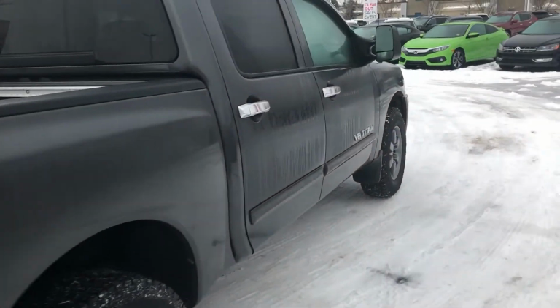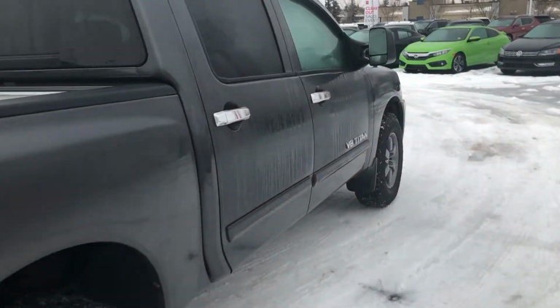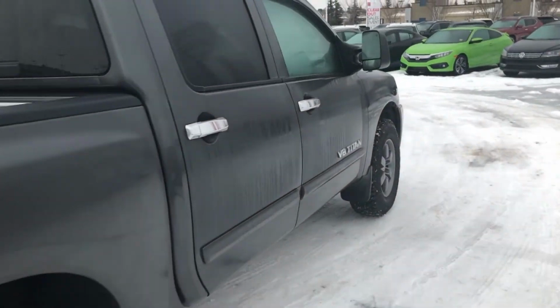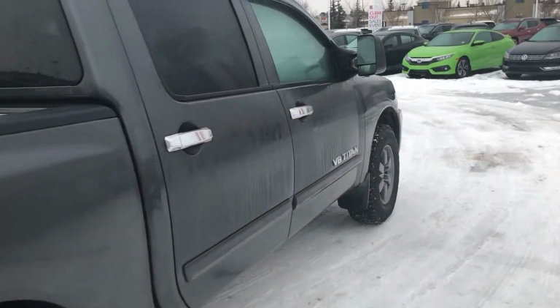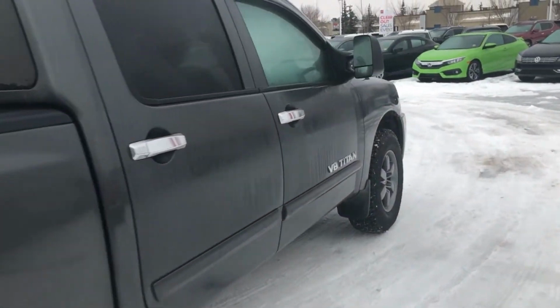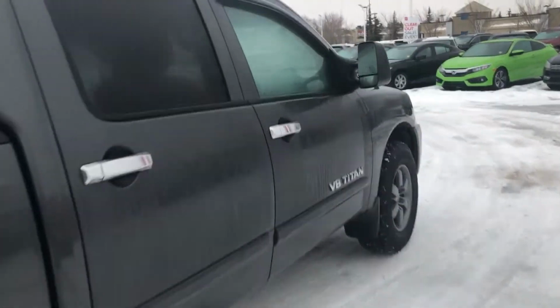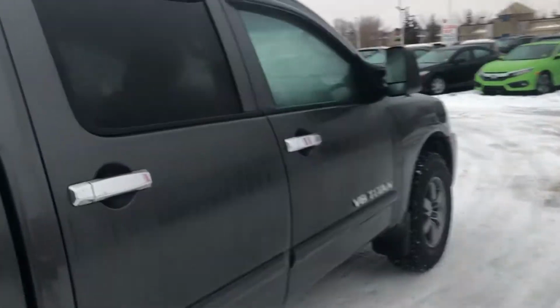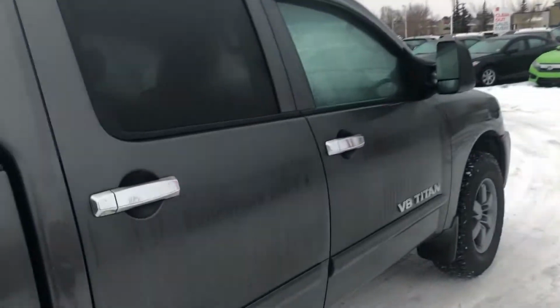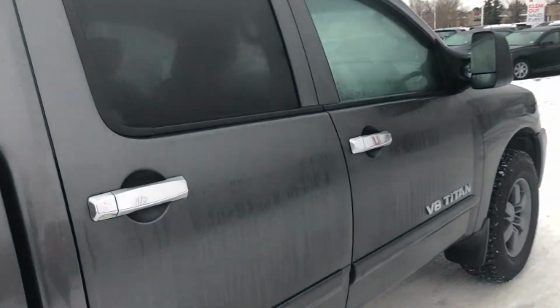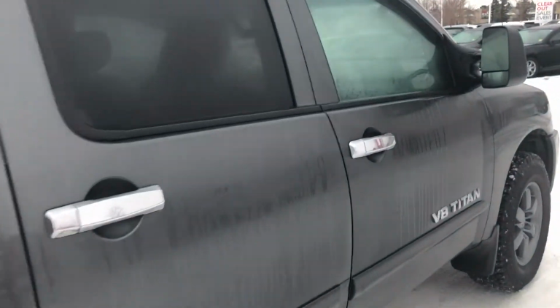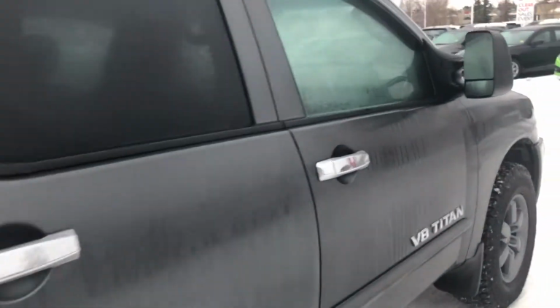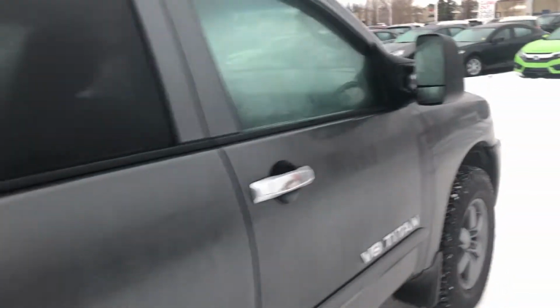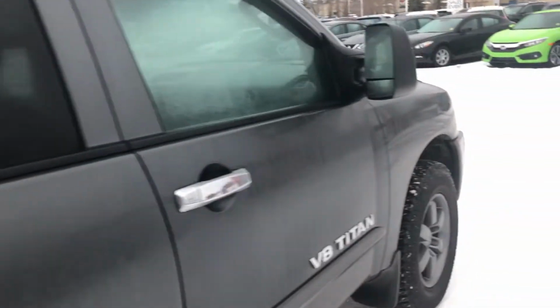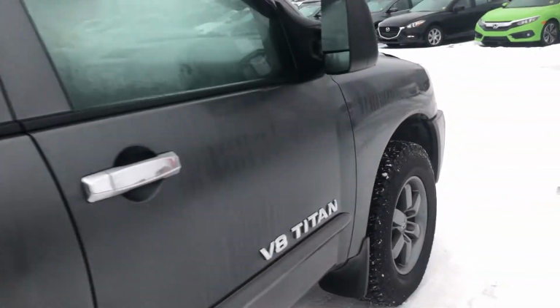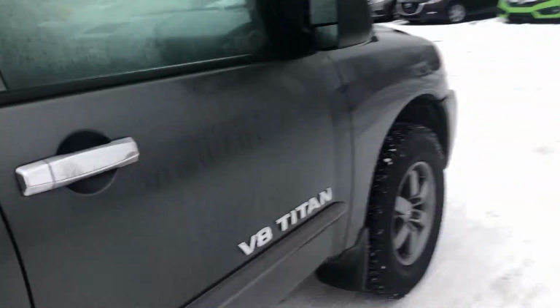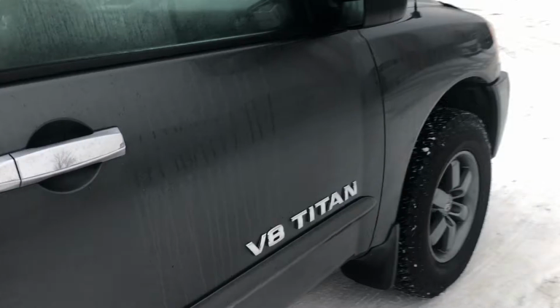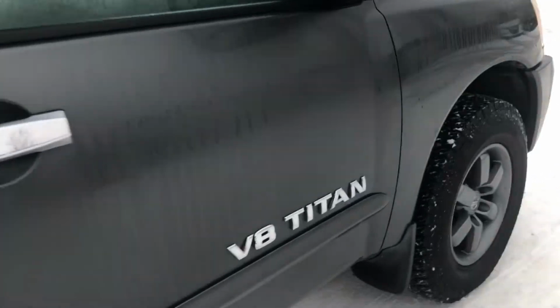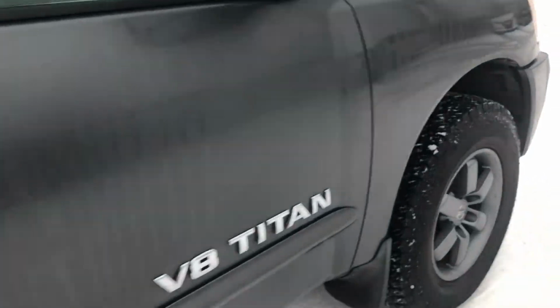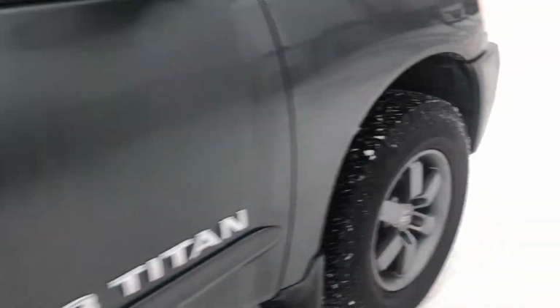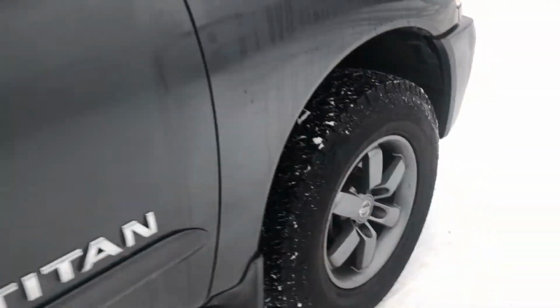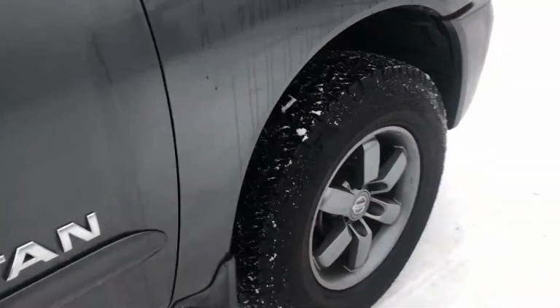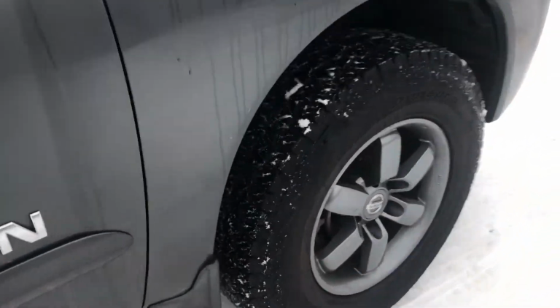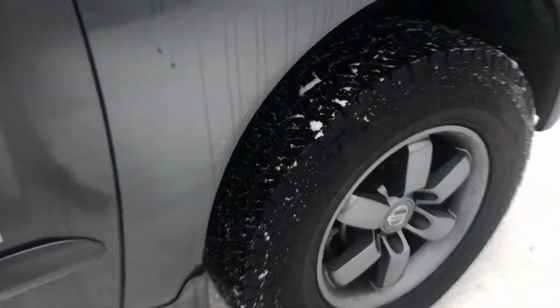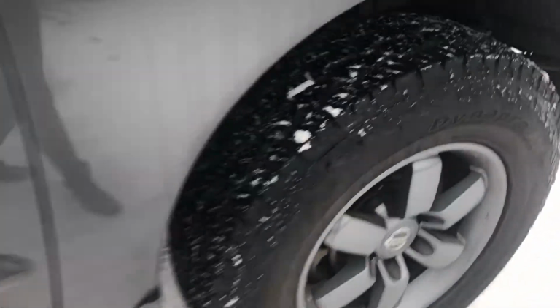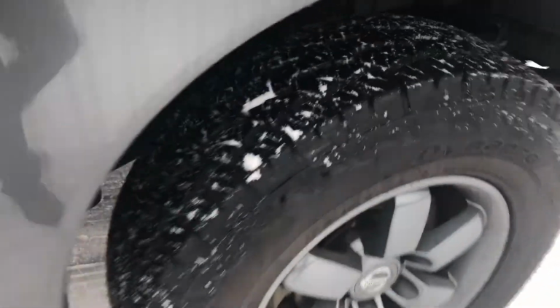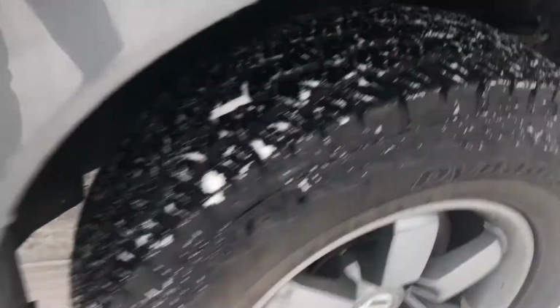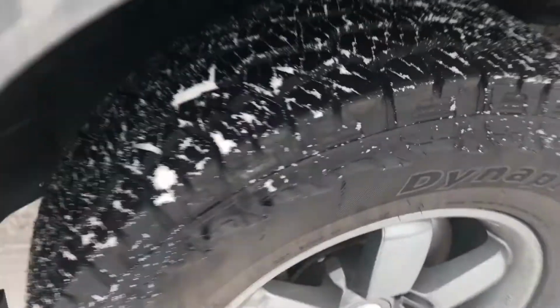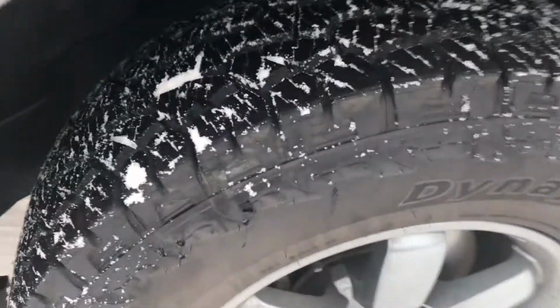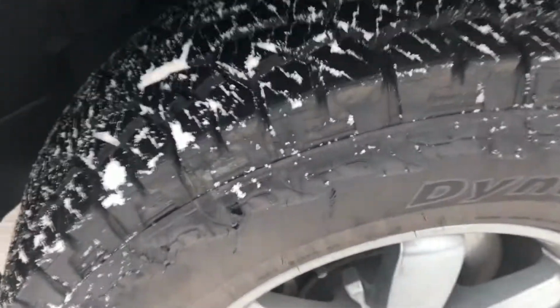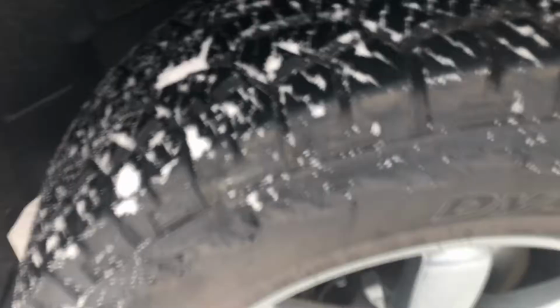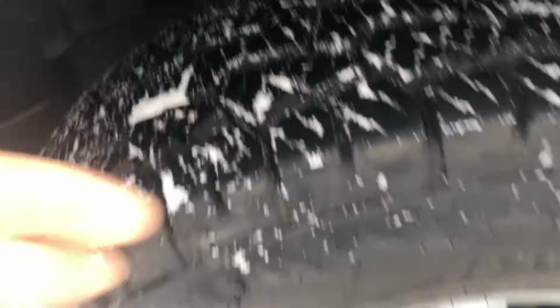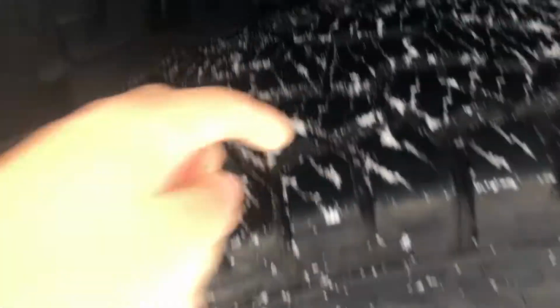This truck is in great shape. Tires have lots of tread left.